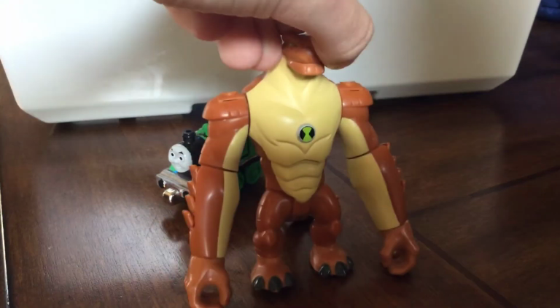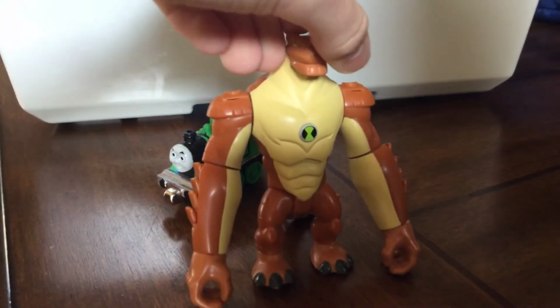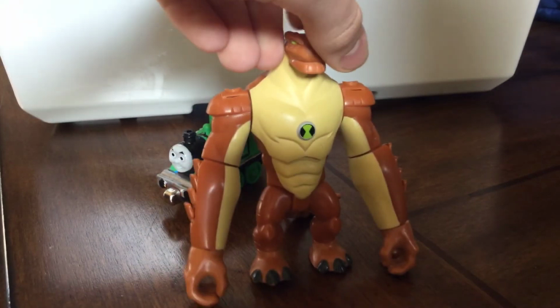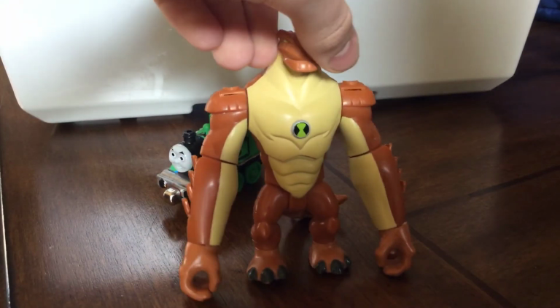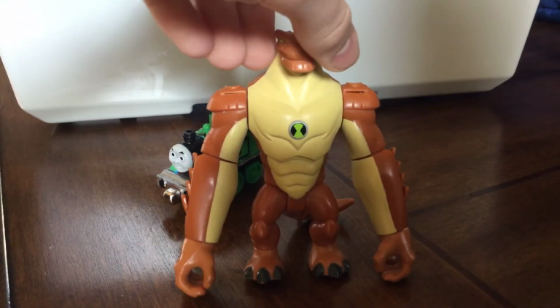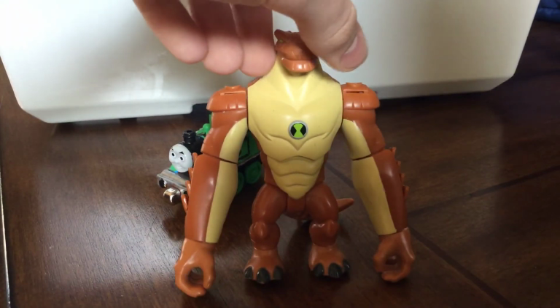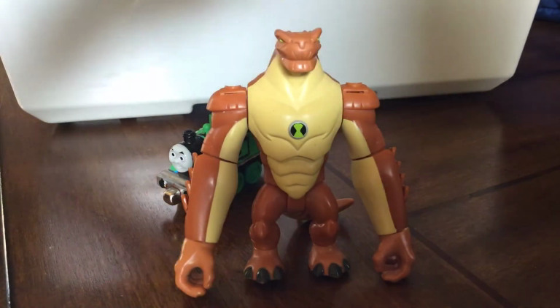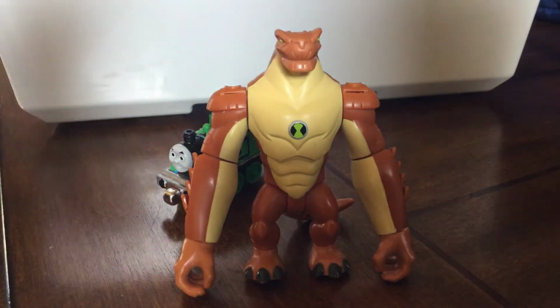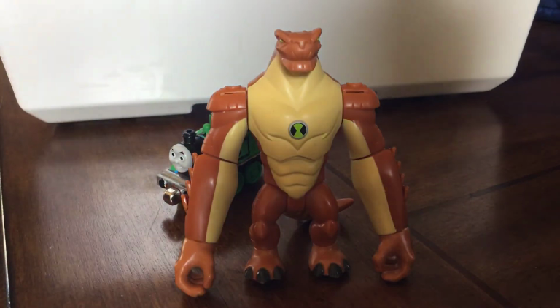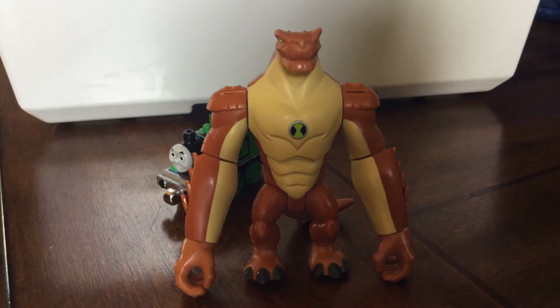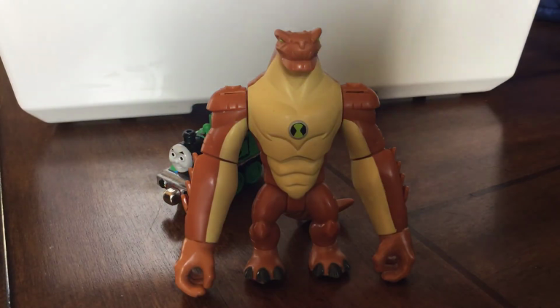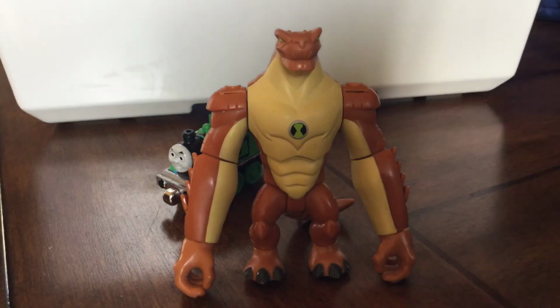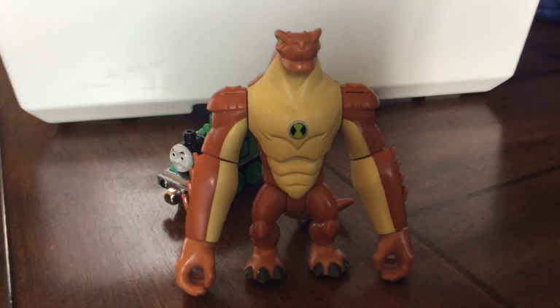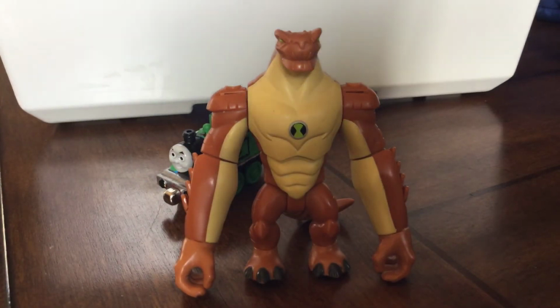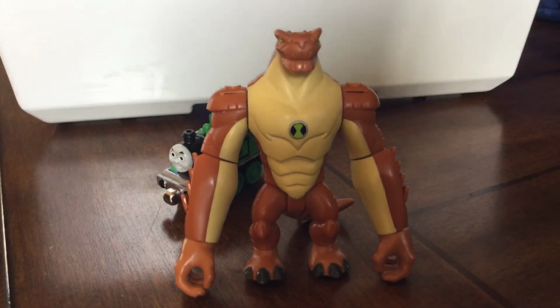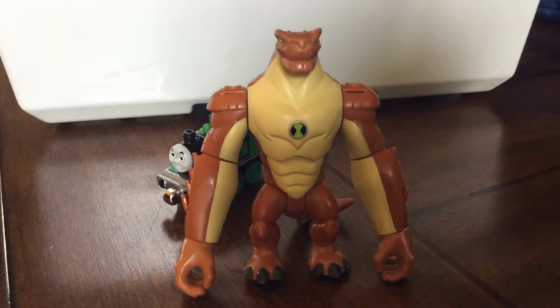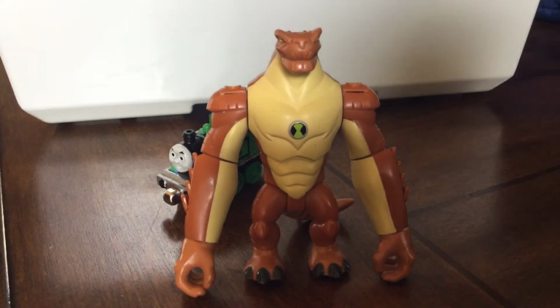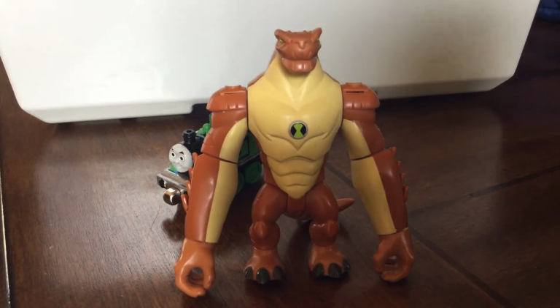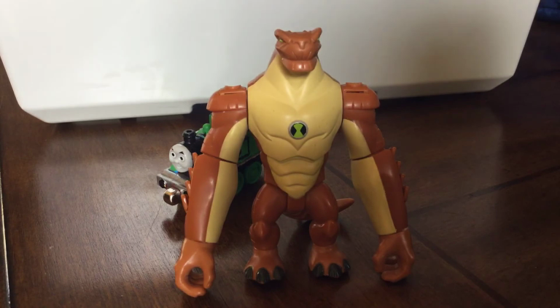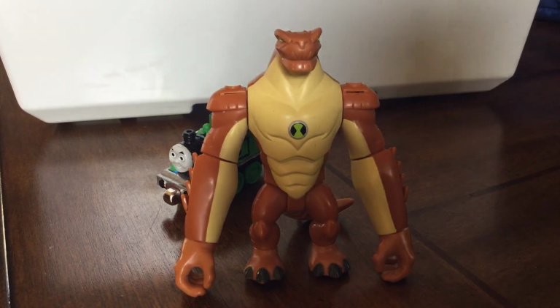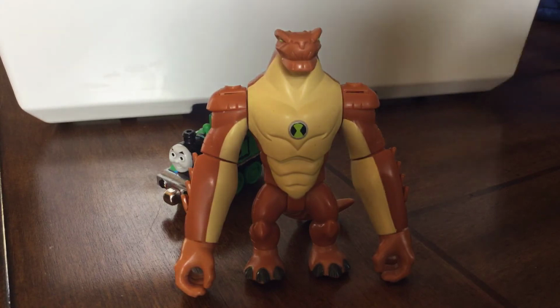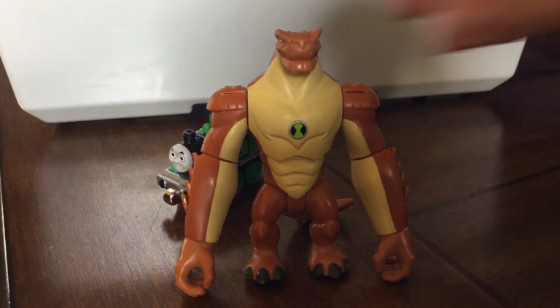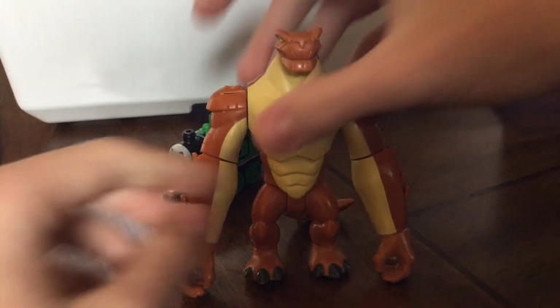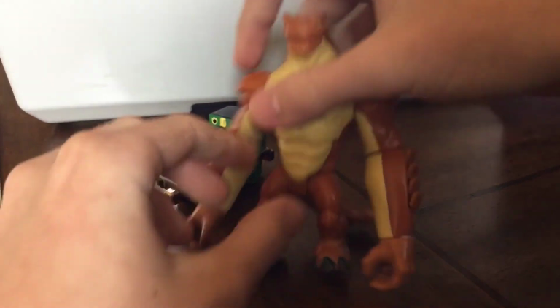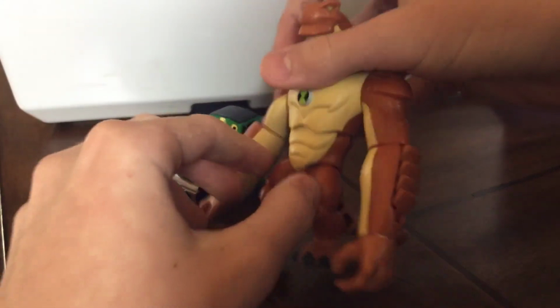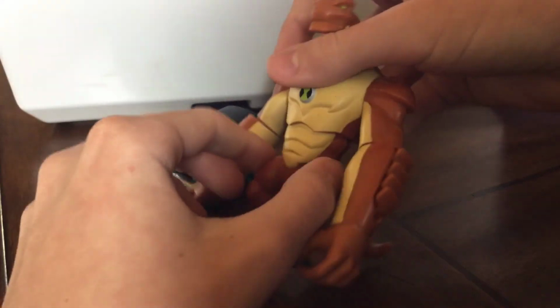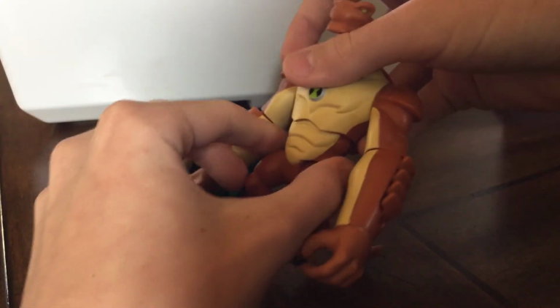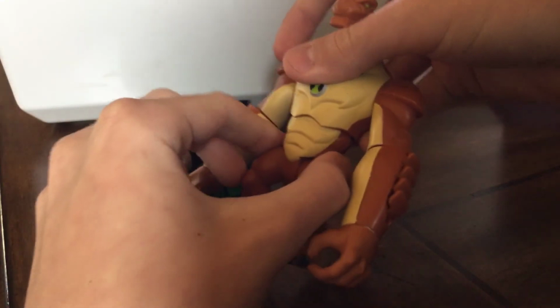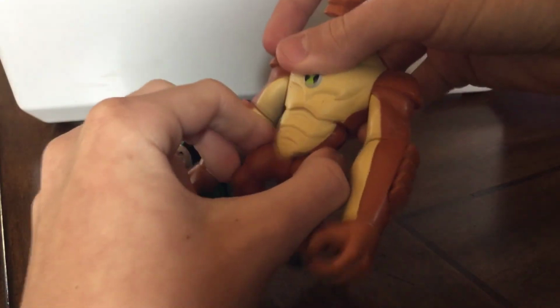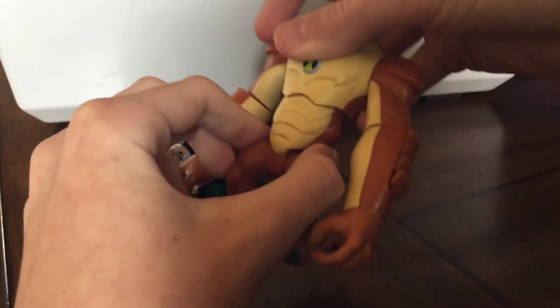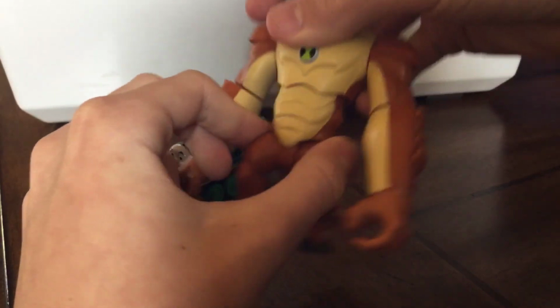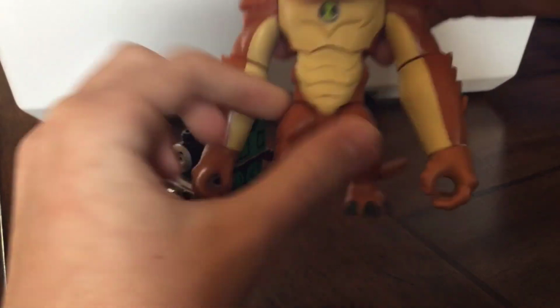Despite that little flaw, this is still a great toy. I will definitely be using this in my upcoming season.